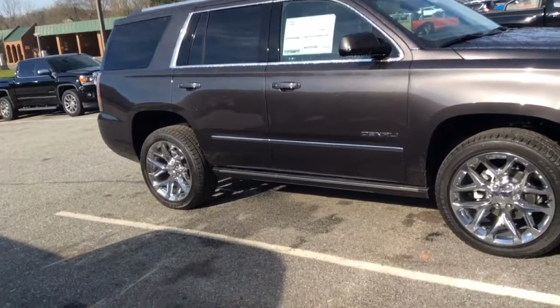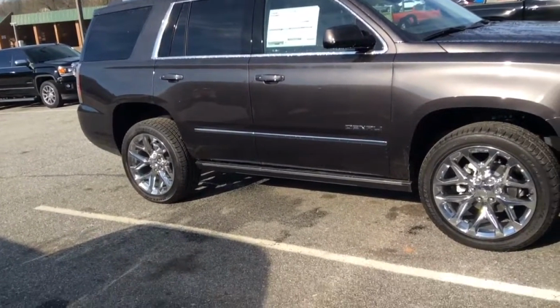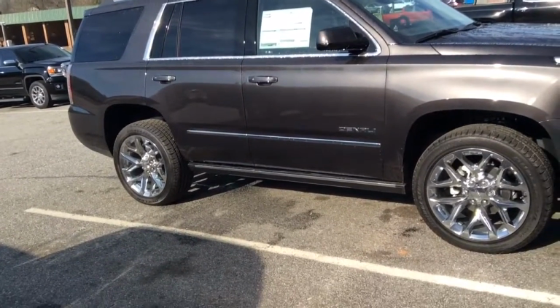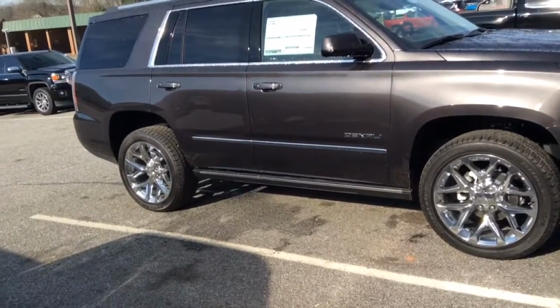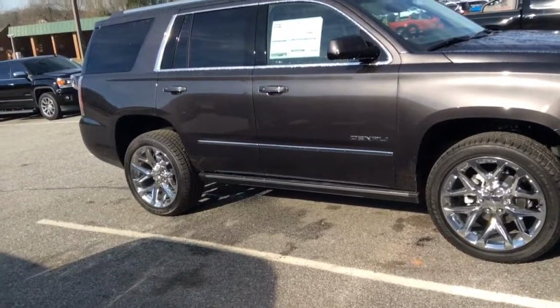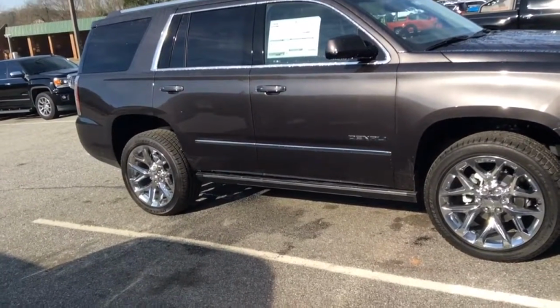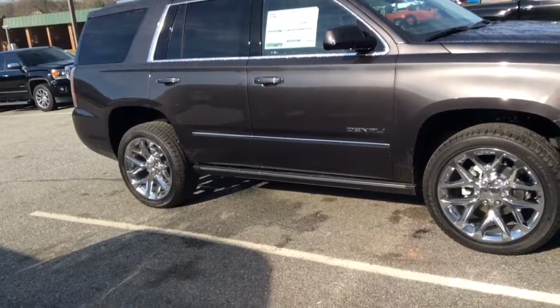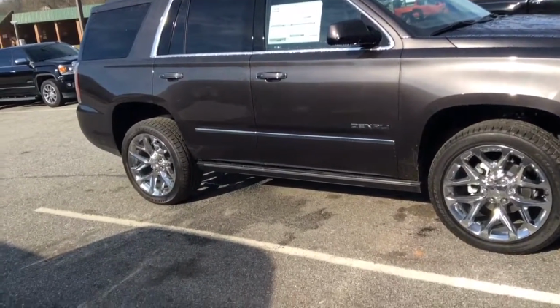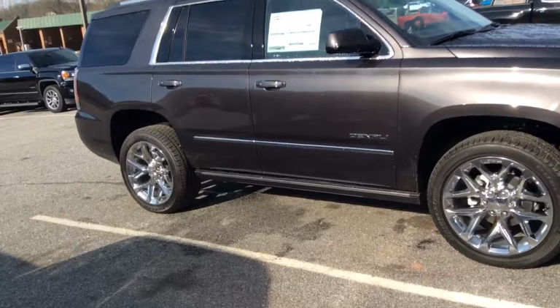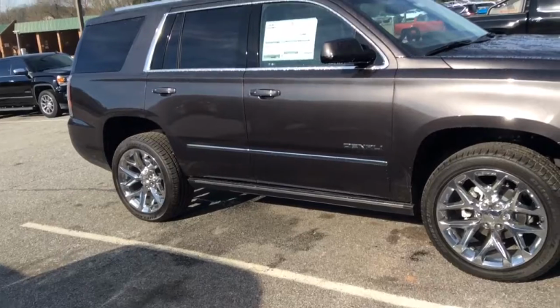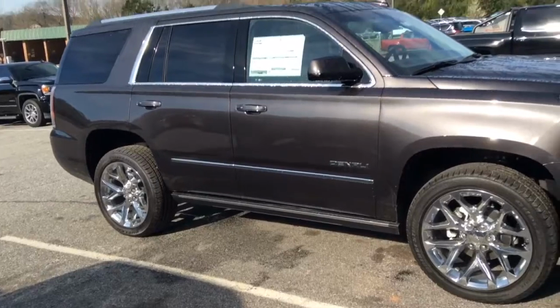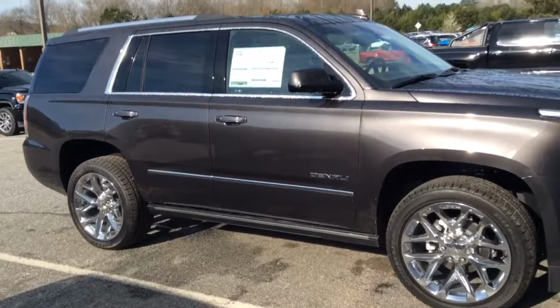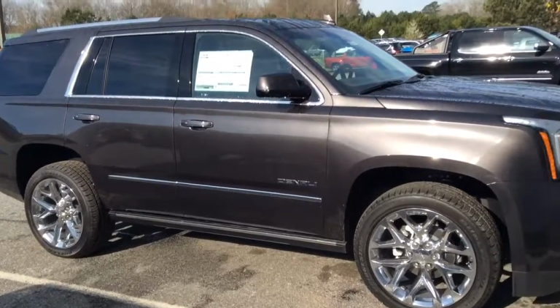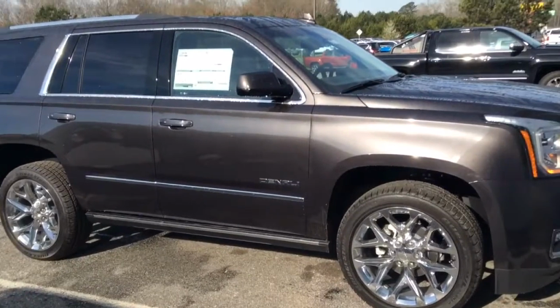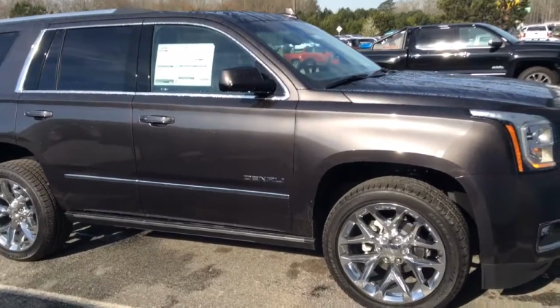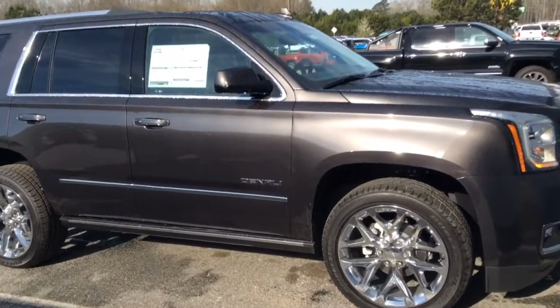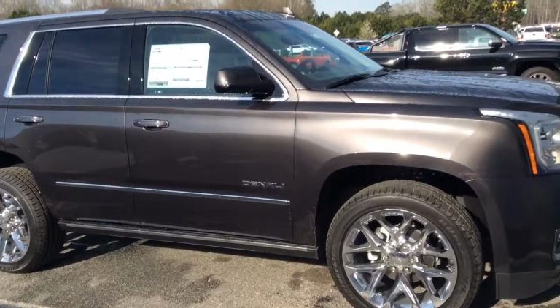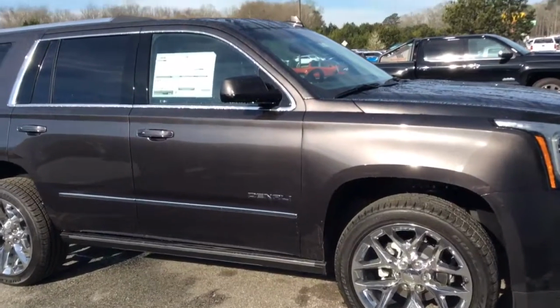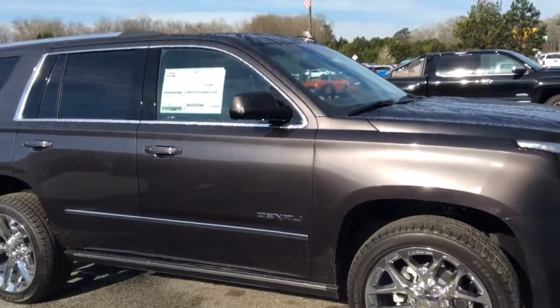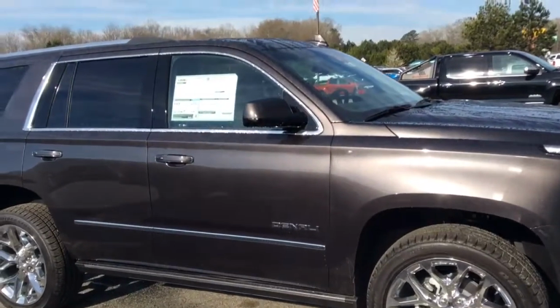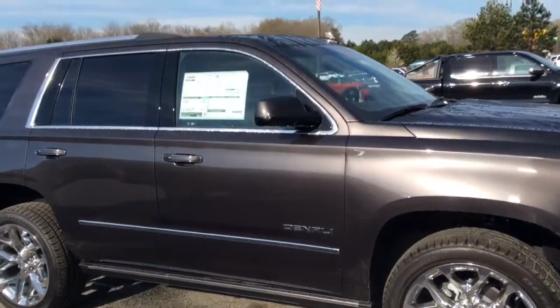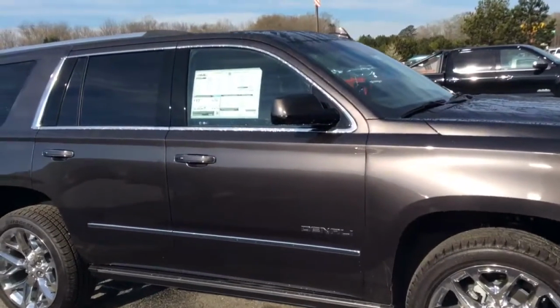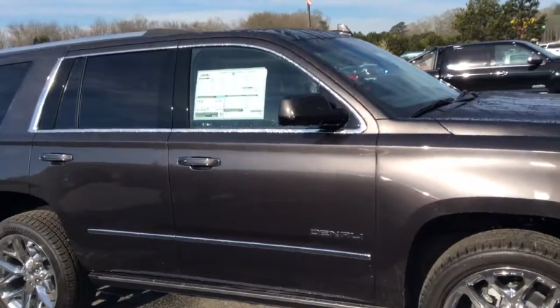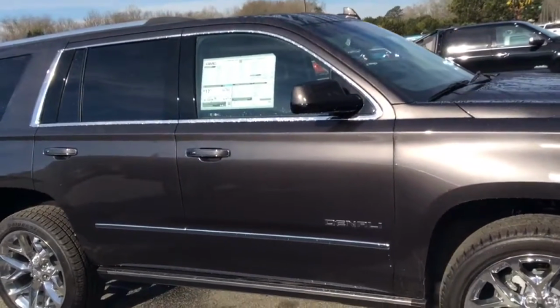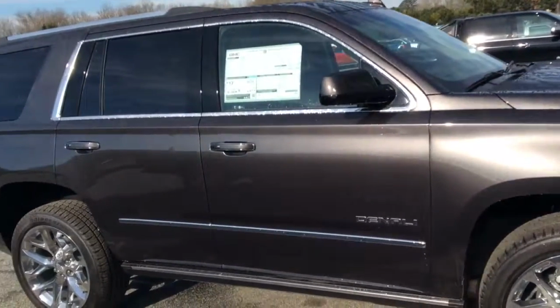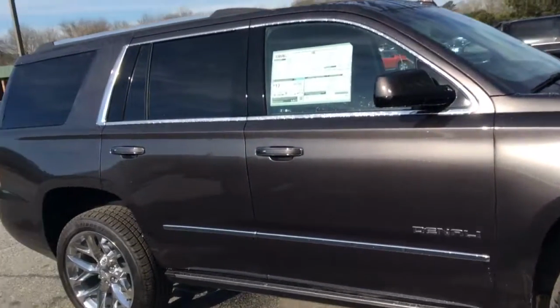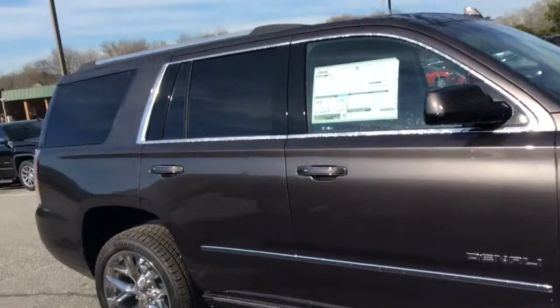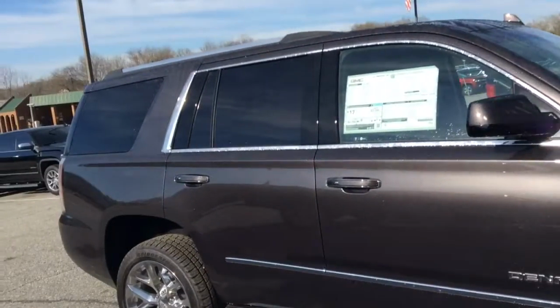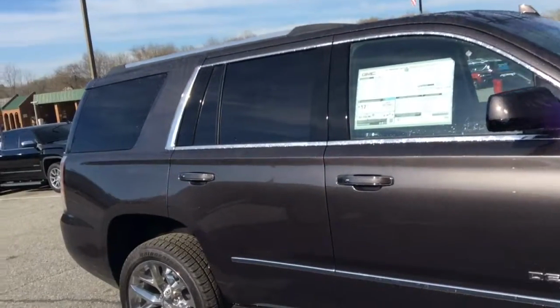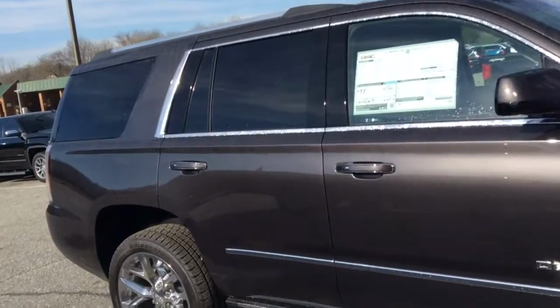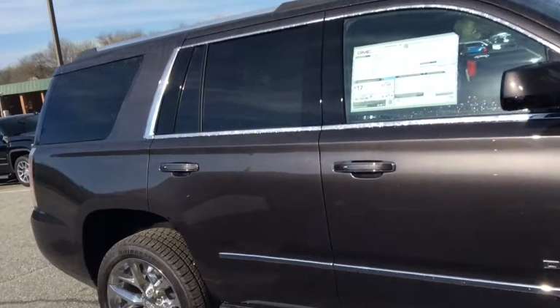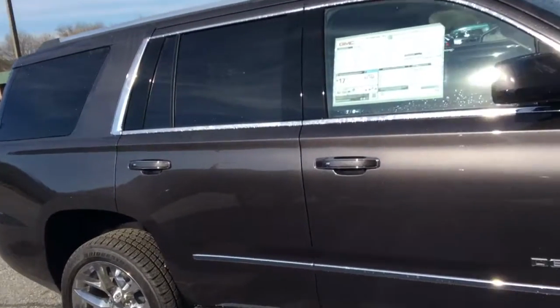I'm going to go ahead and make sure this vehicle is locked and use the remote start. And of course, this is a fully loaded vehicle here.